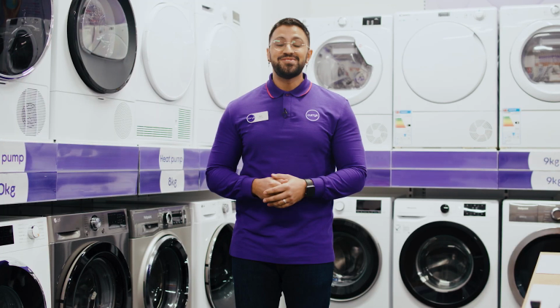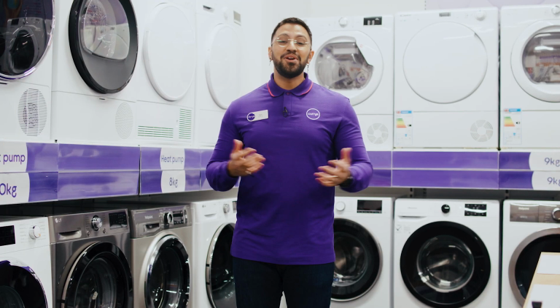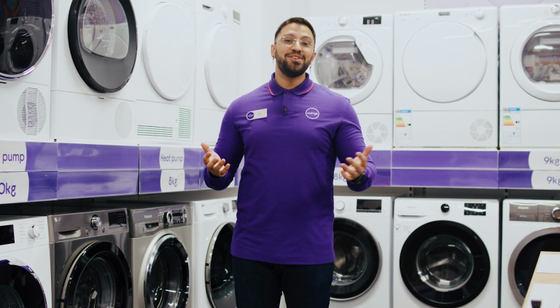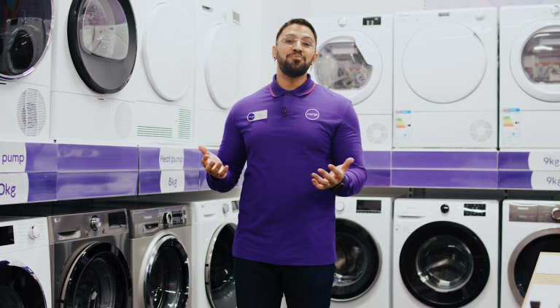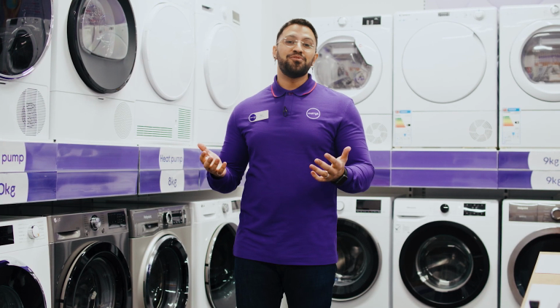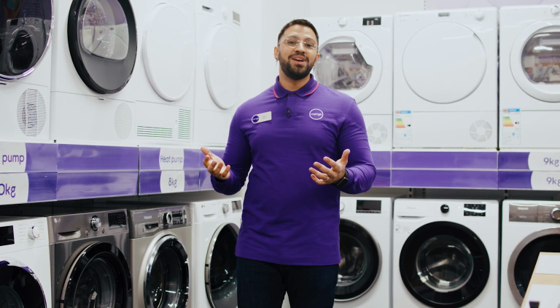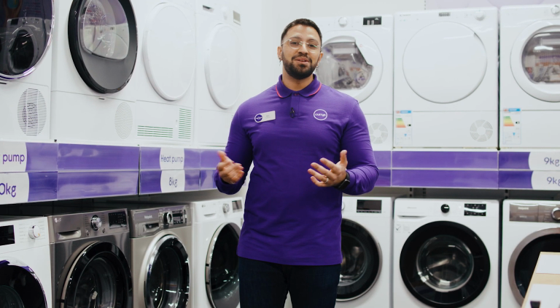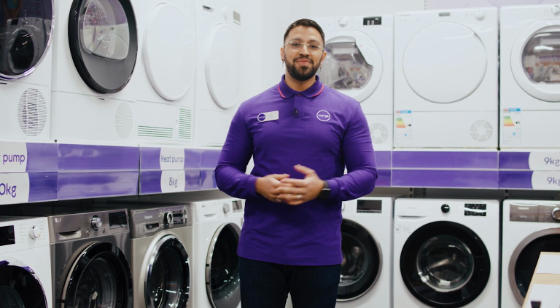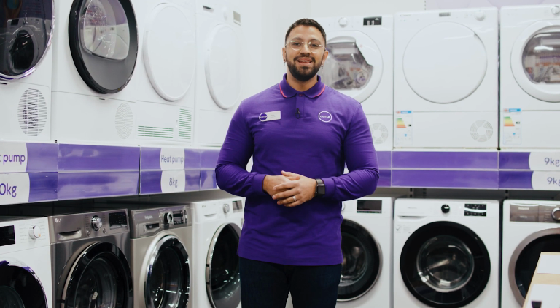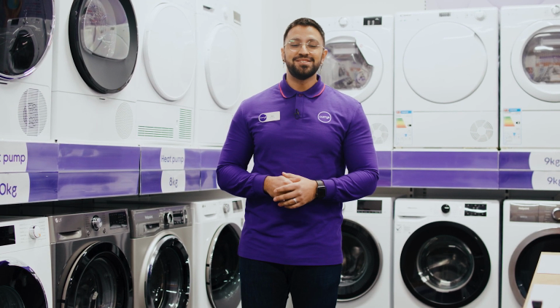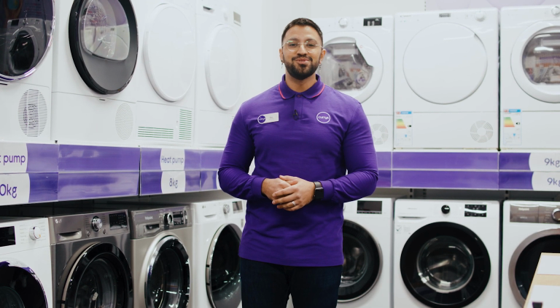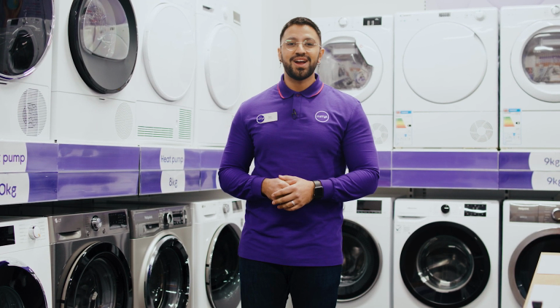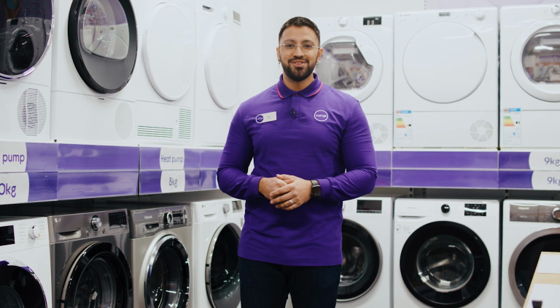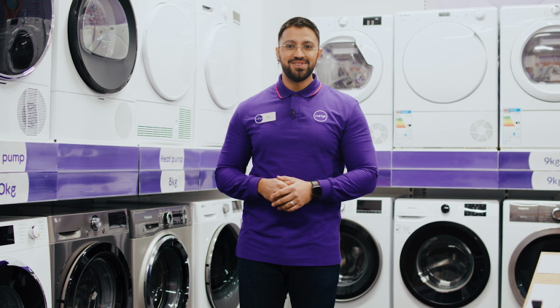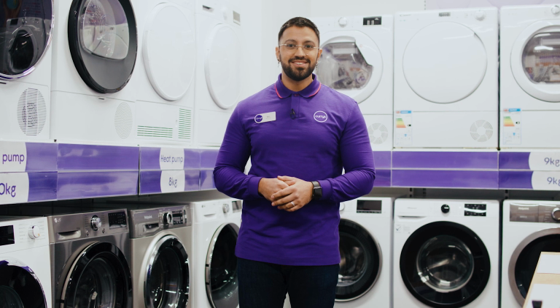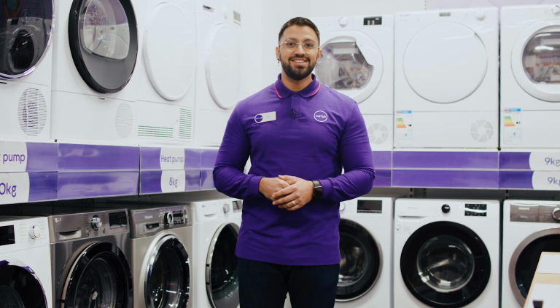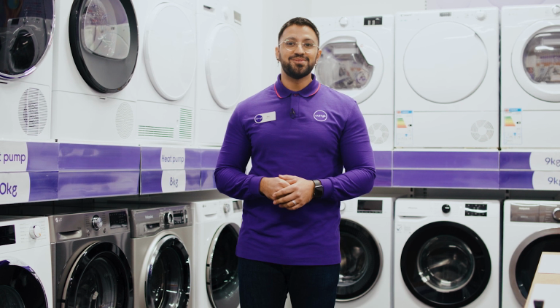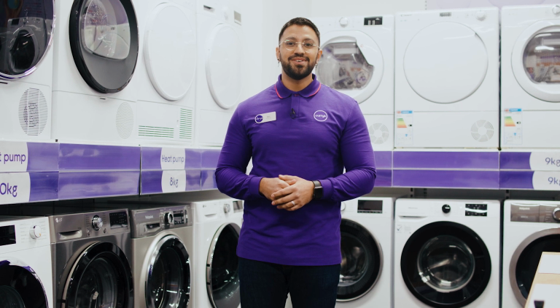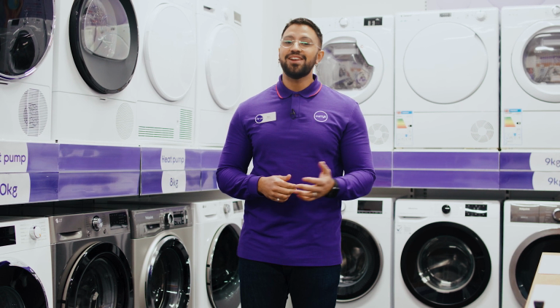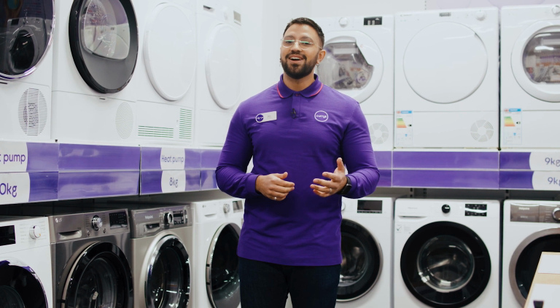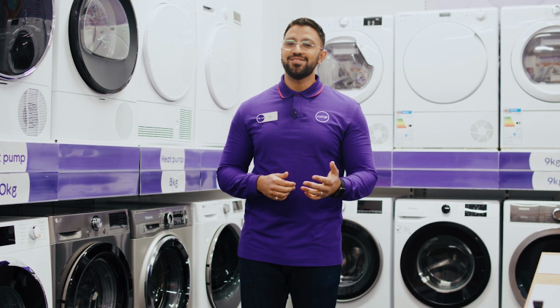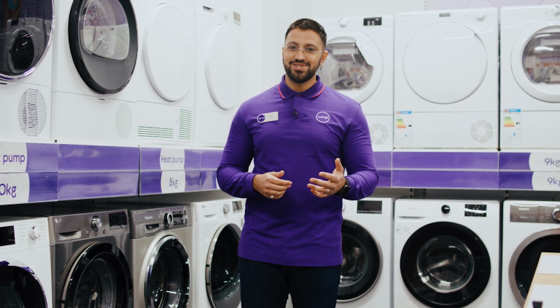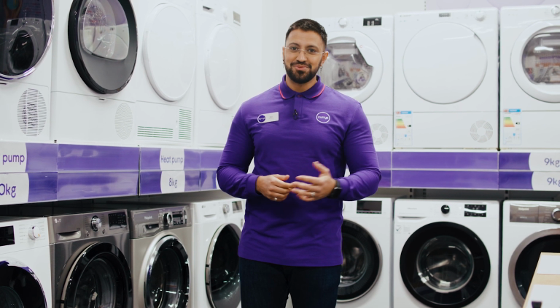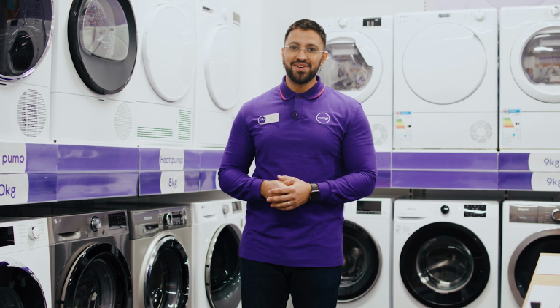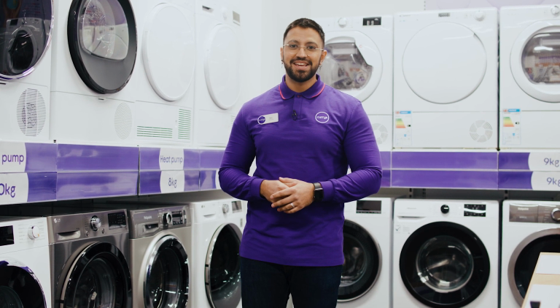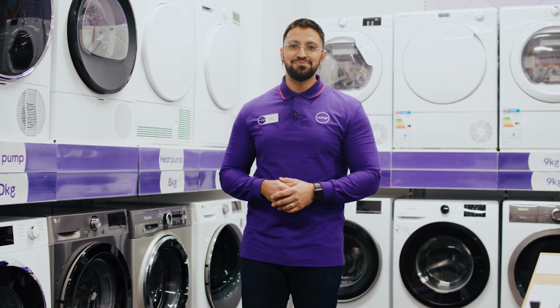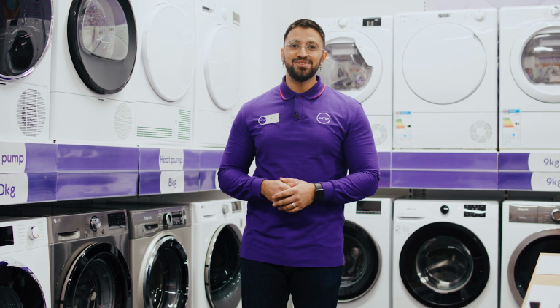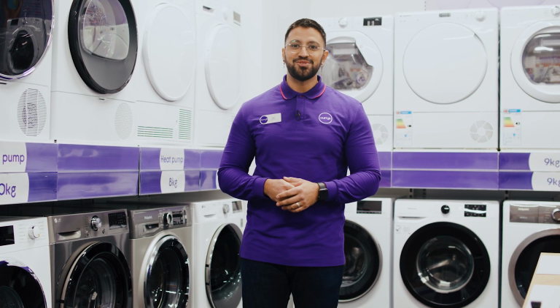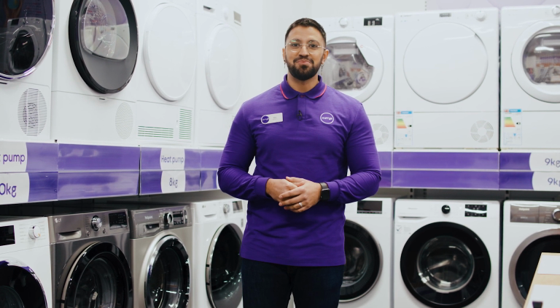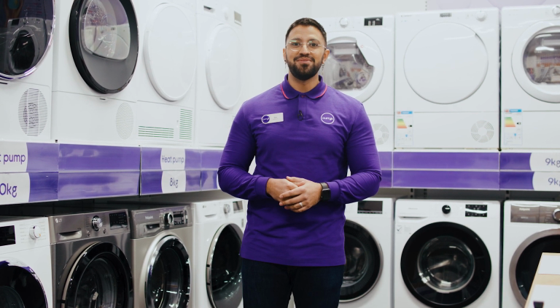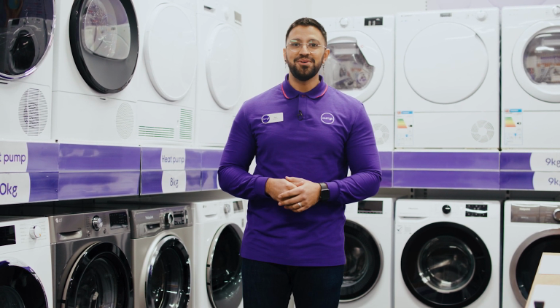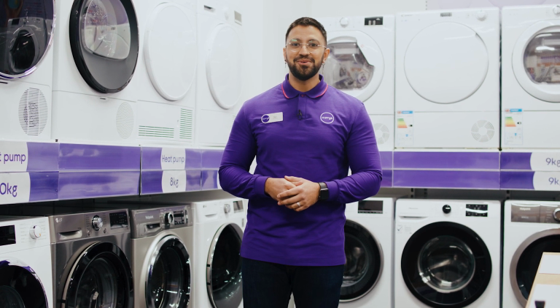If you'd like more information about the Miele tumble dryer, you can visit us in store, head online, or chat to one of our tech experts on a shop live video call.